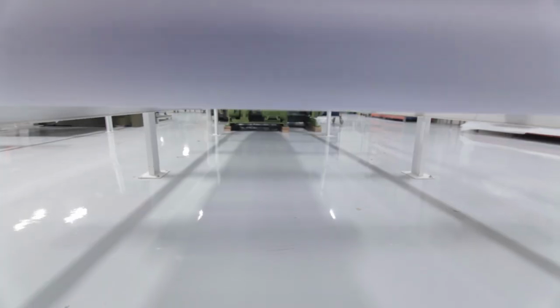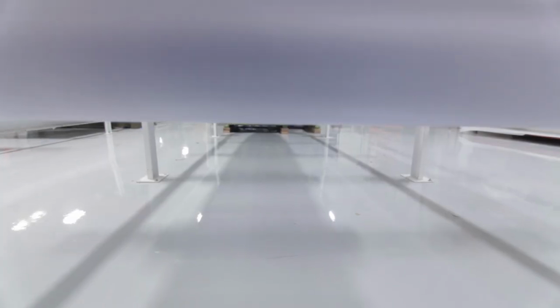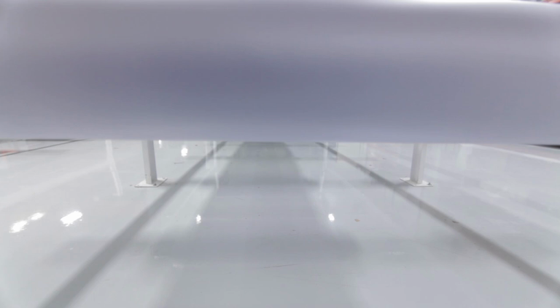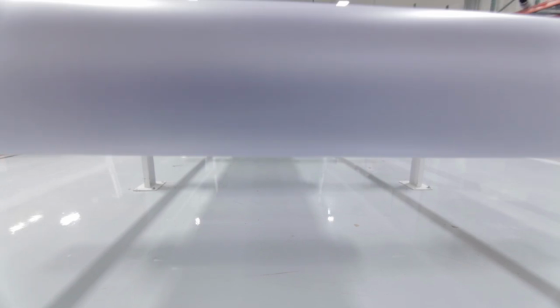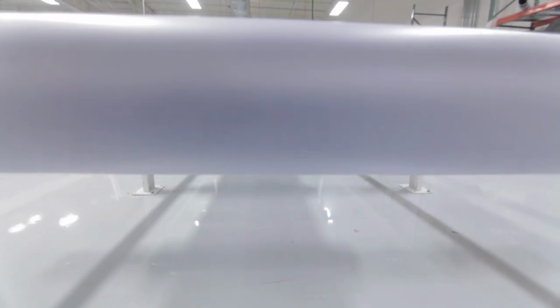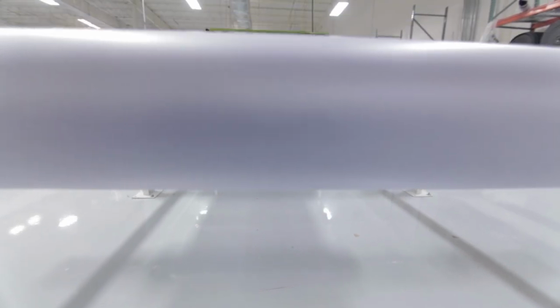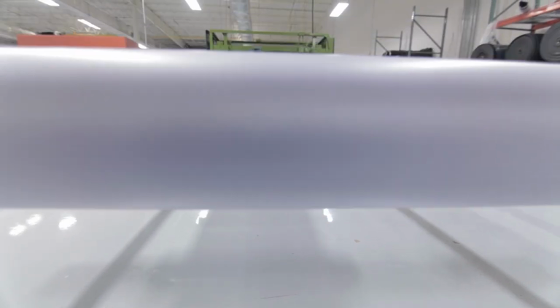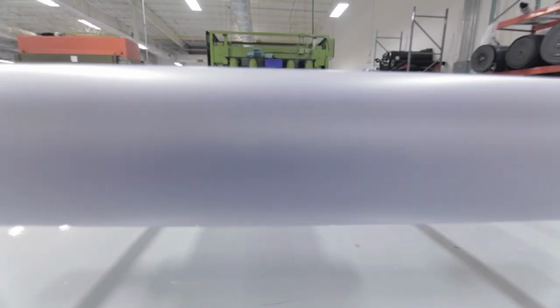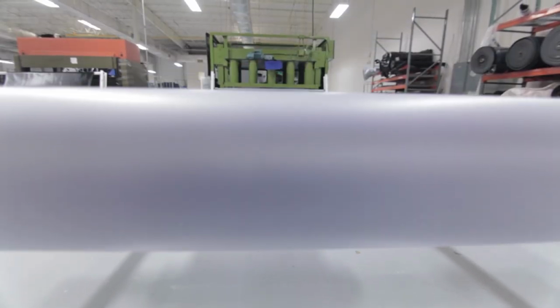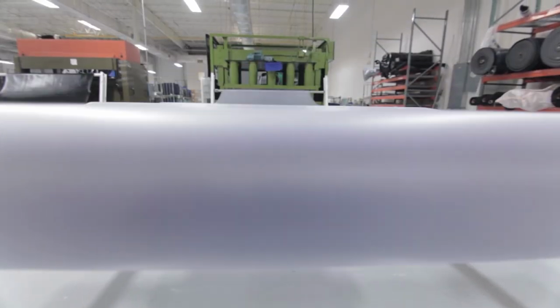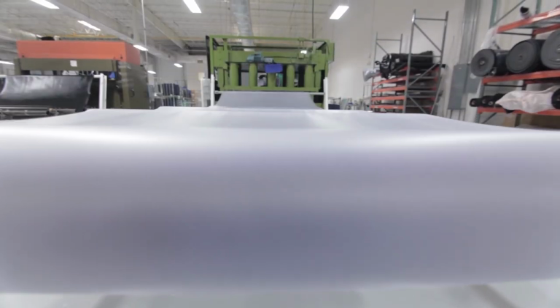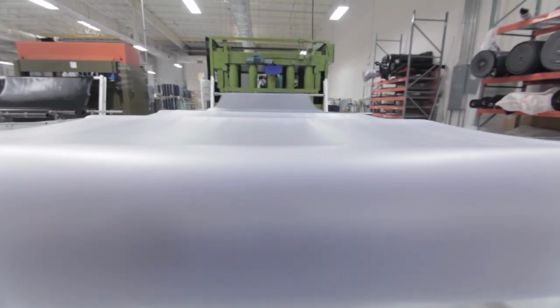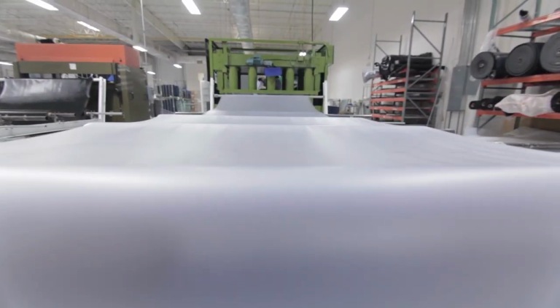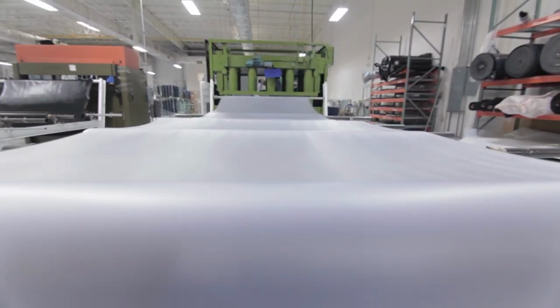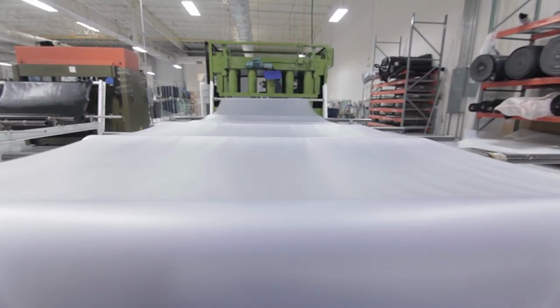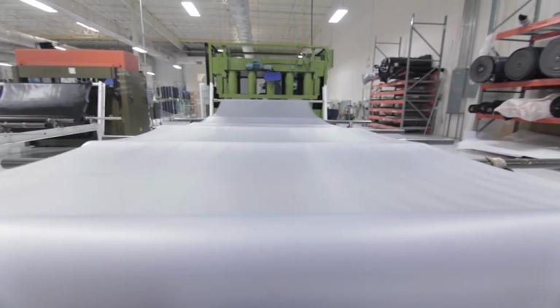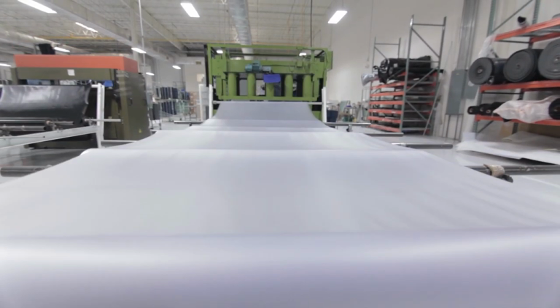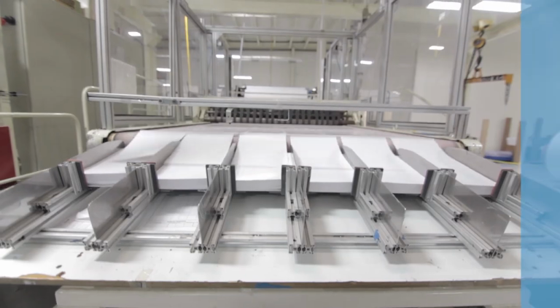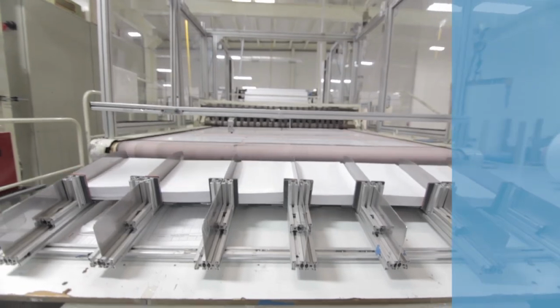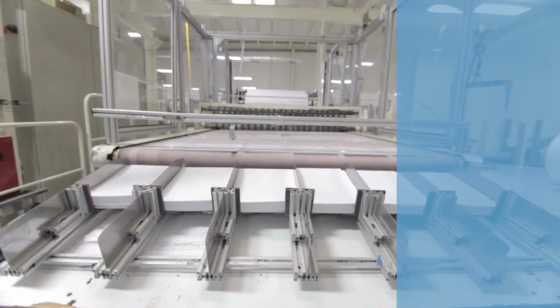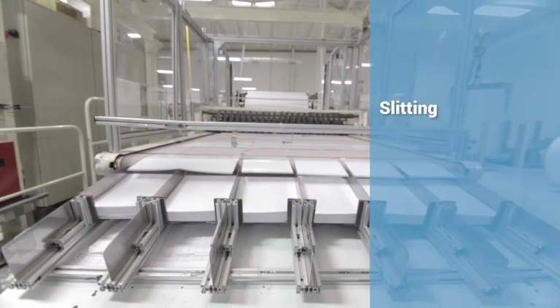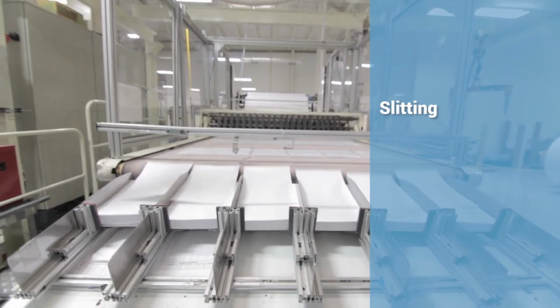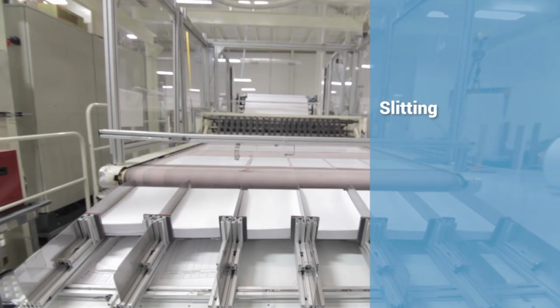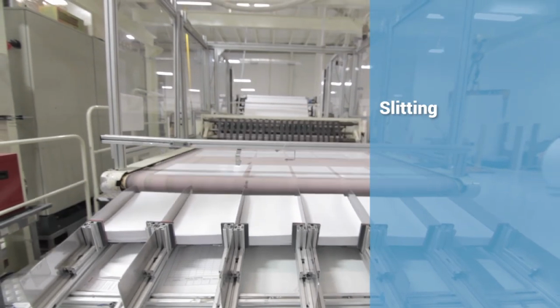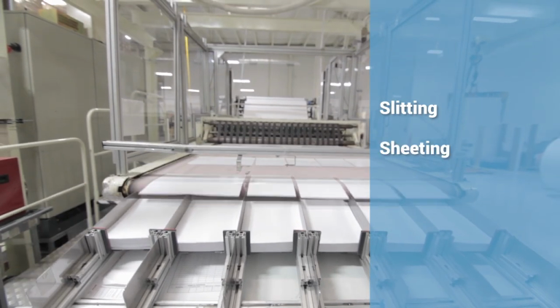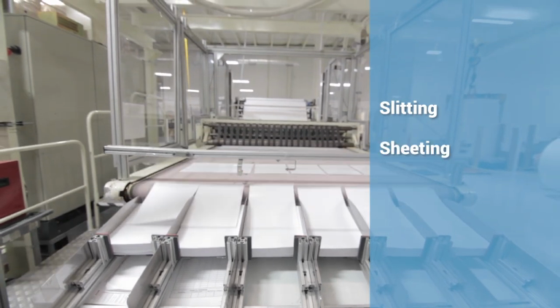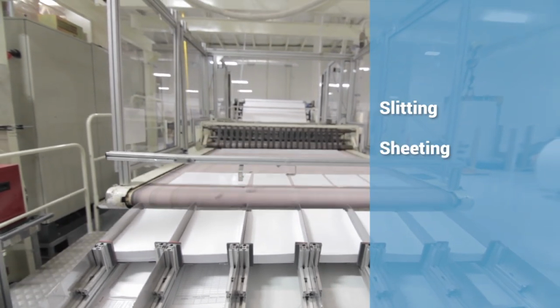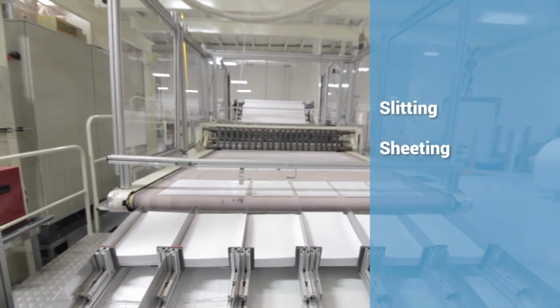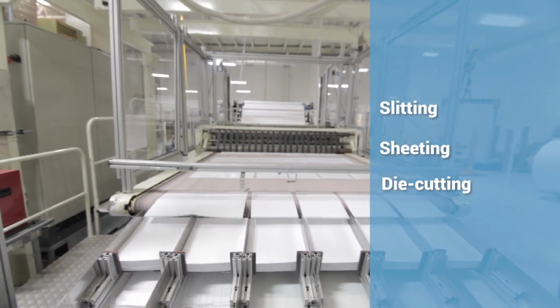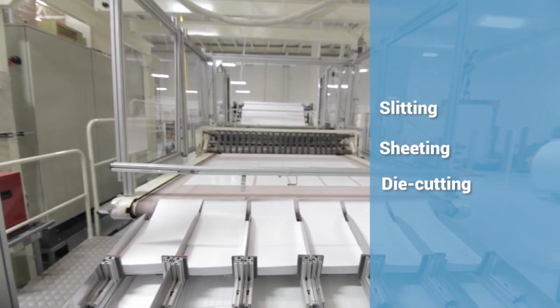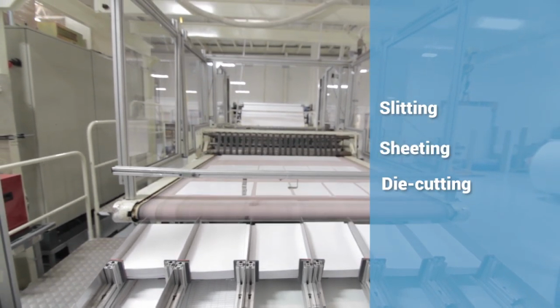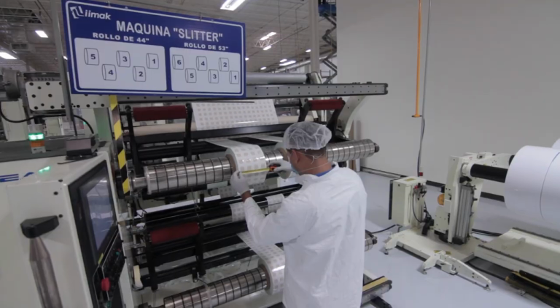Converting medical films, fabrics, tapes, and papers, including slitting, sheeting, and die cutting.